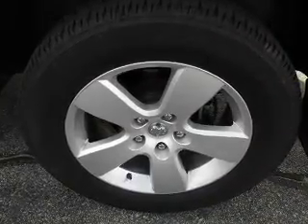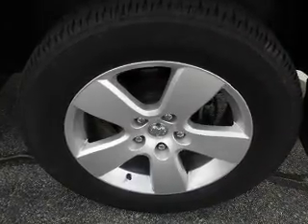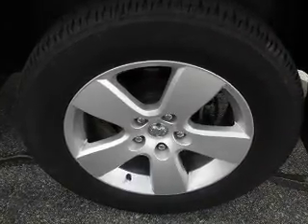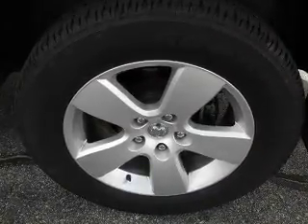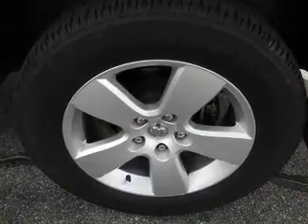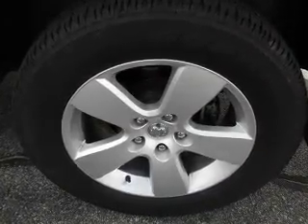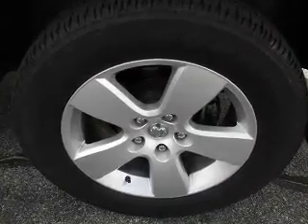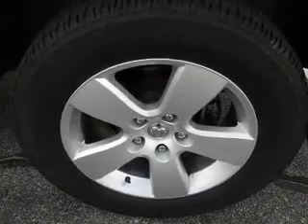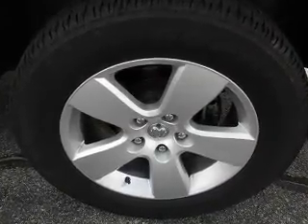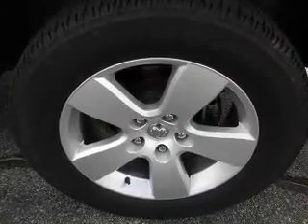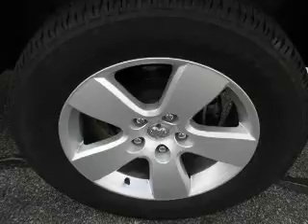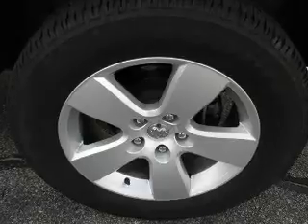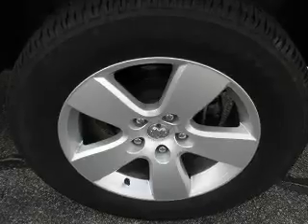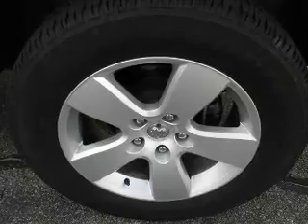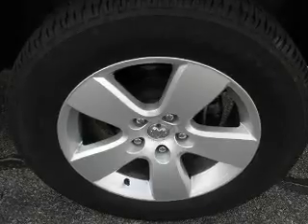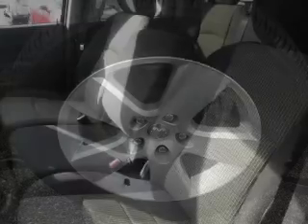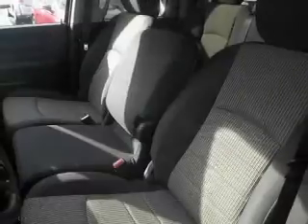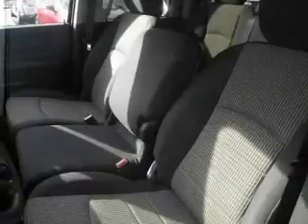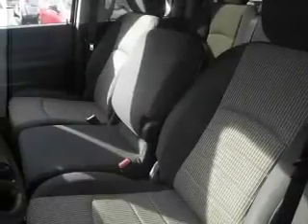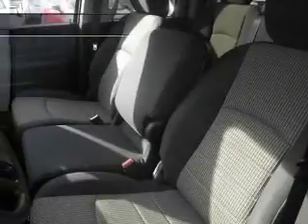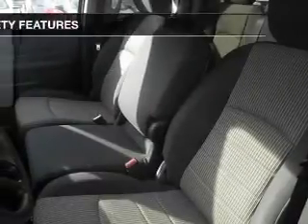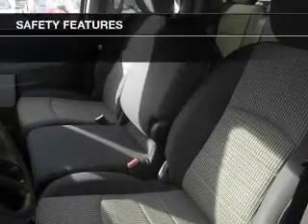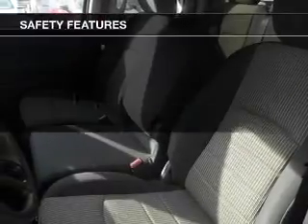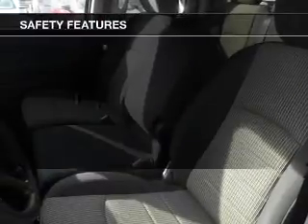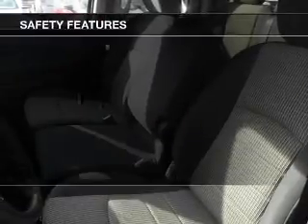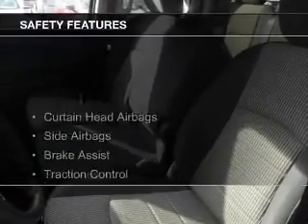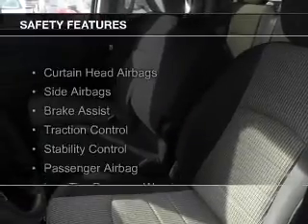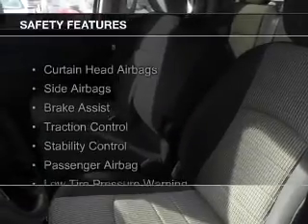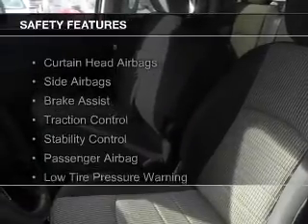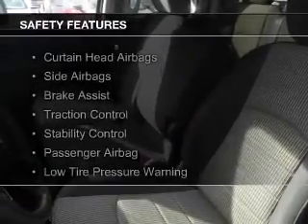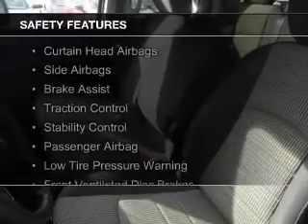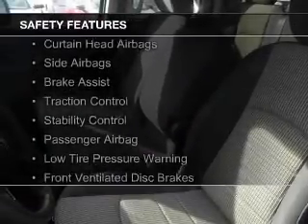Additional features include power door locks, power windows, power mirrors, and power steering.